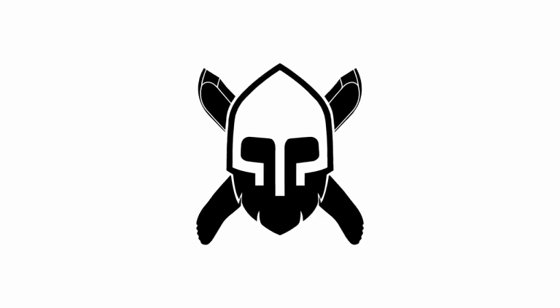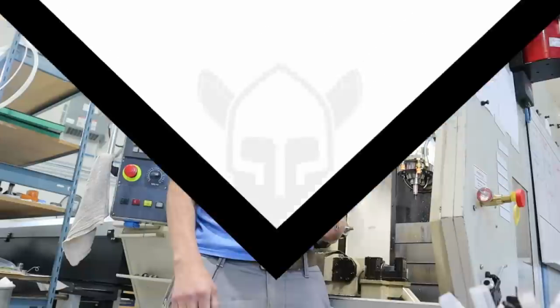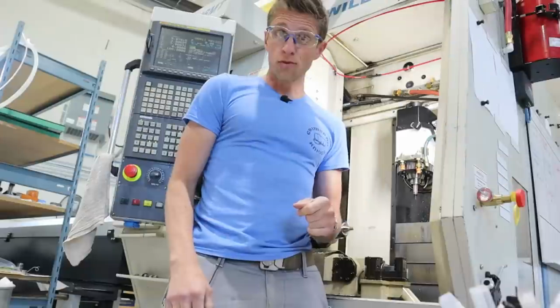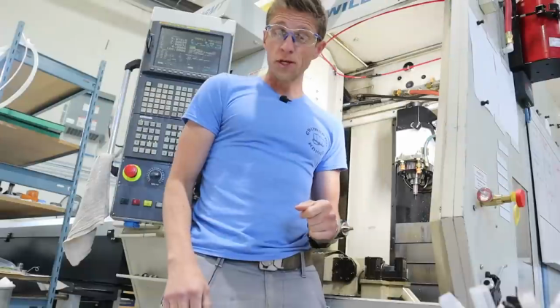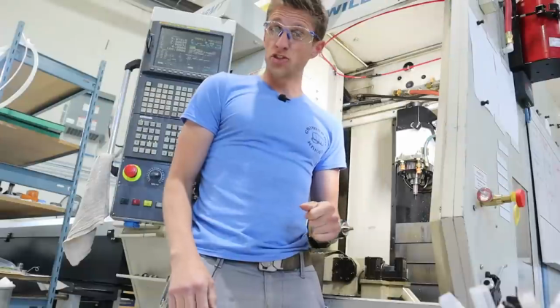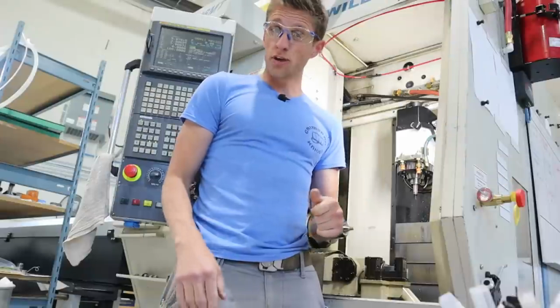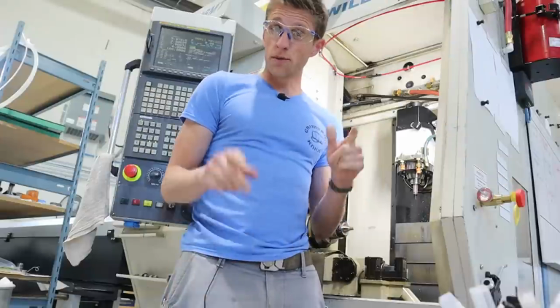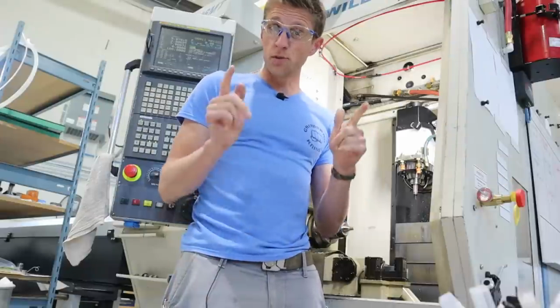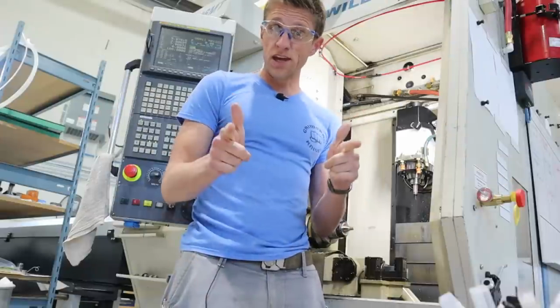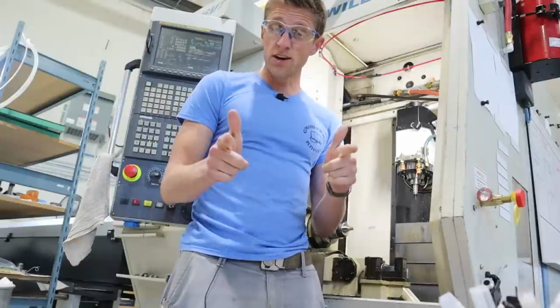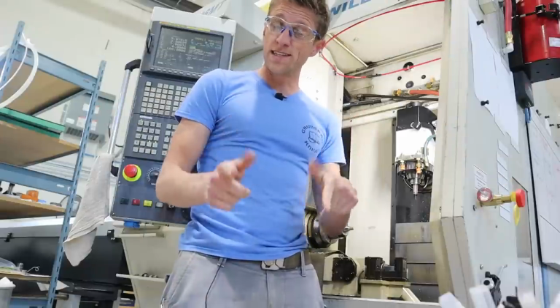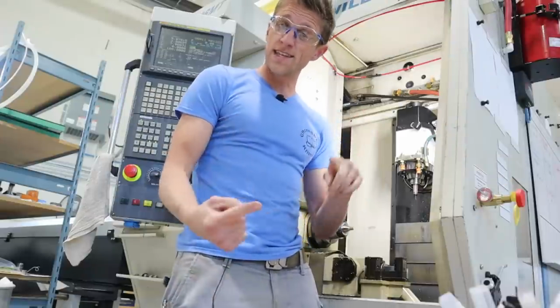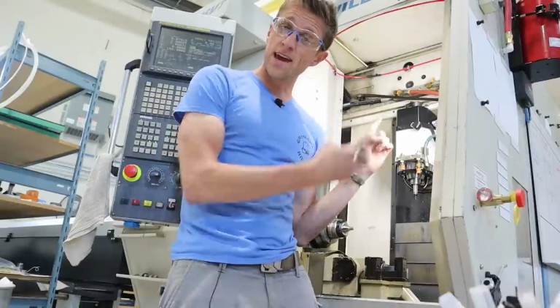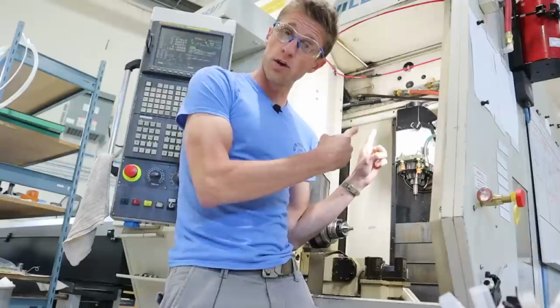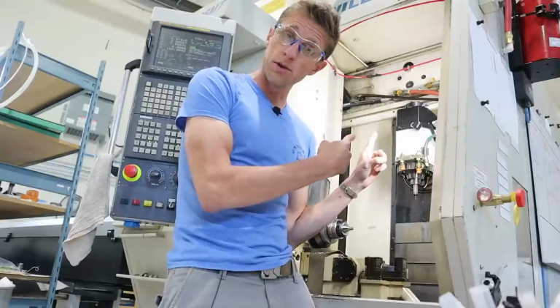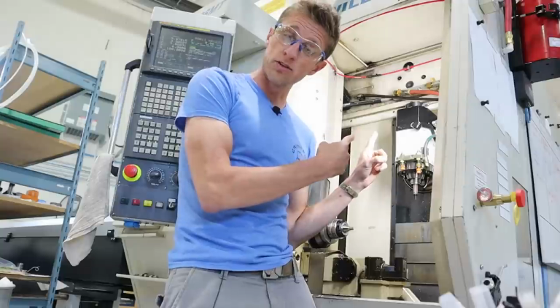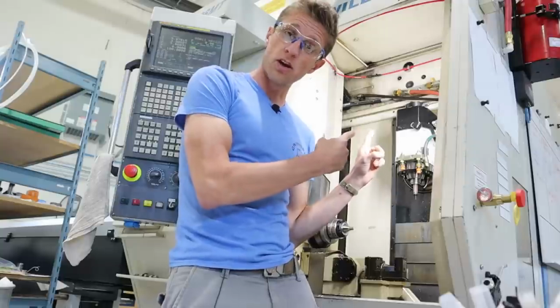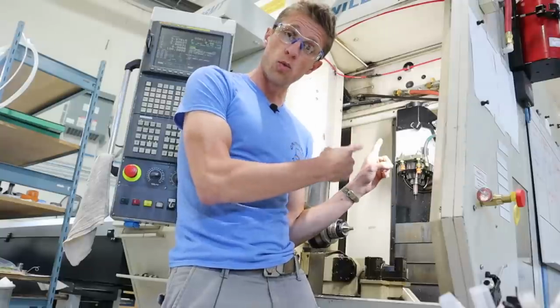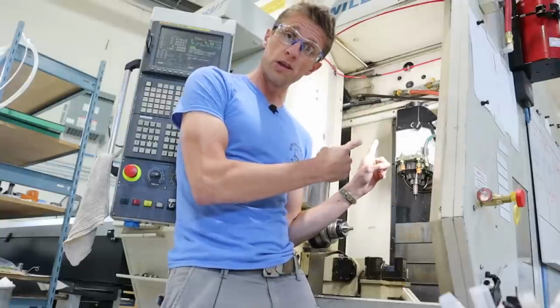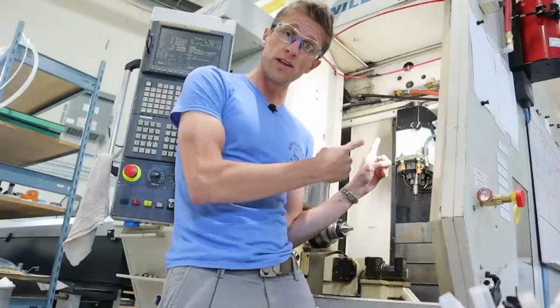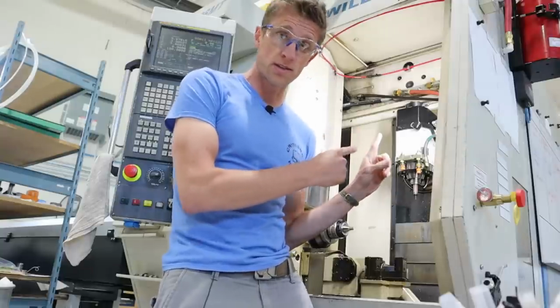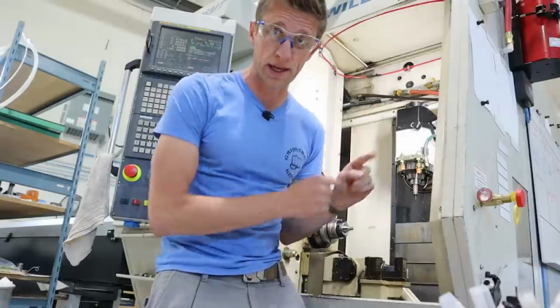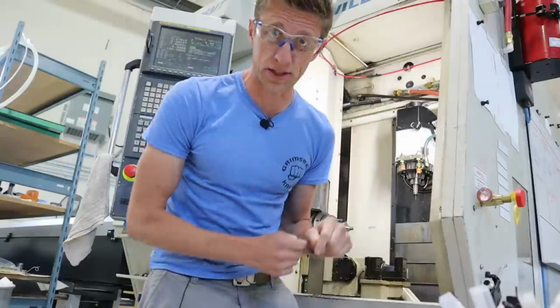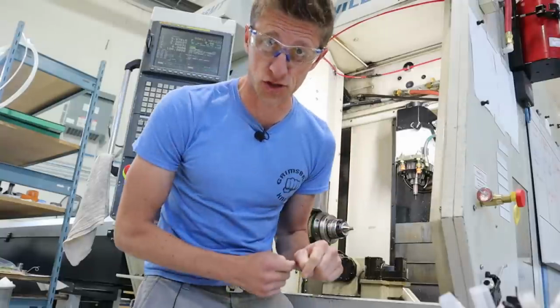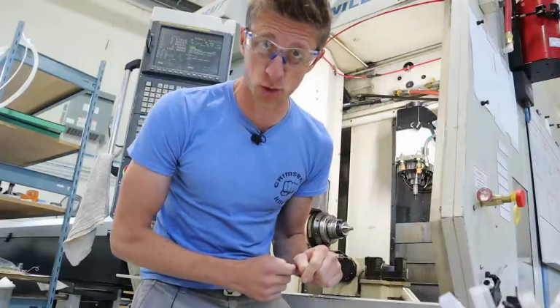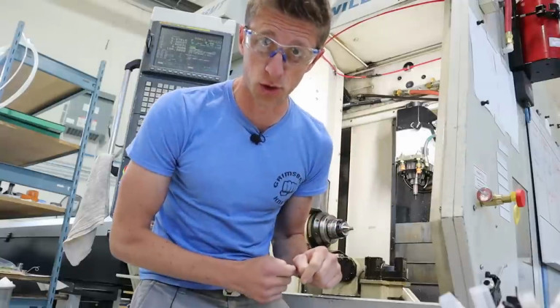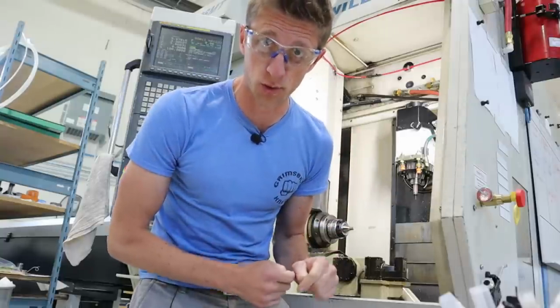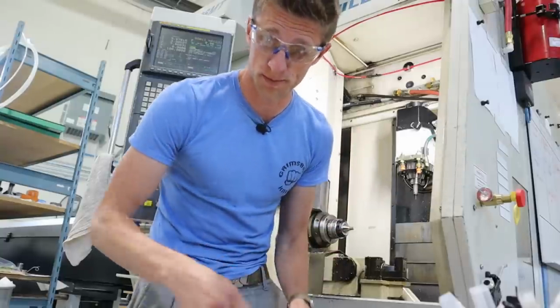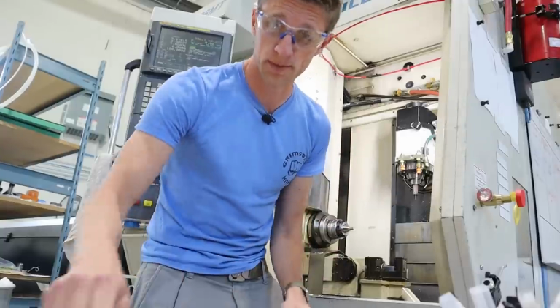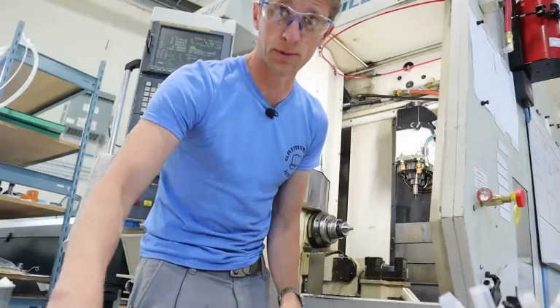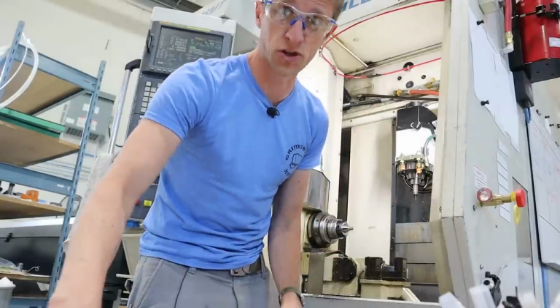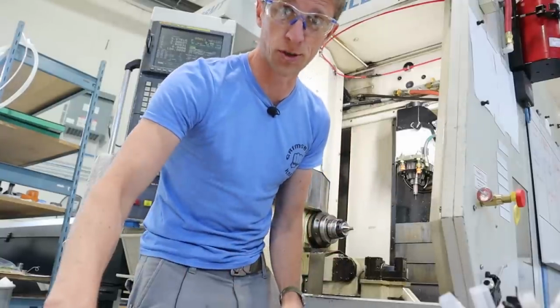Hey everybody, John Grimsmo here. Today we're going to be using our Williman to make a screw. Let me show you.